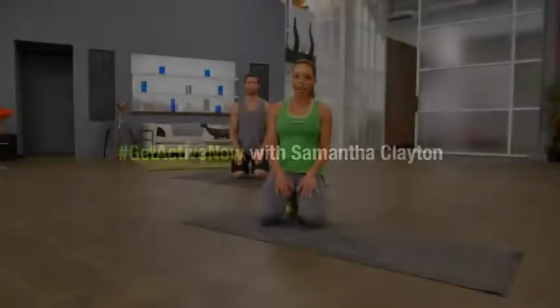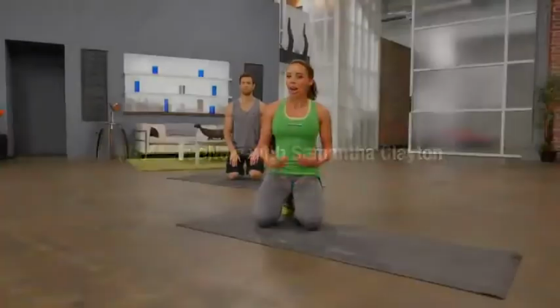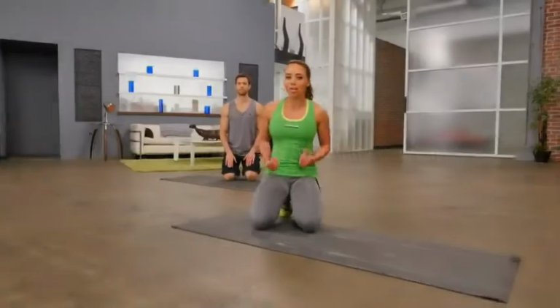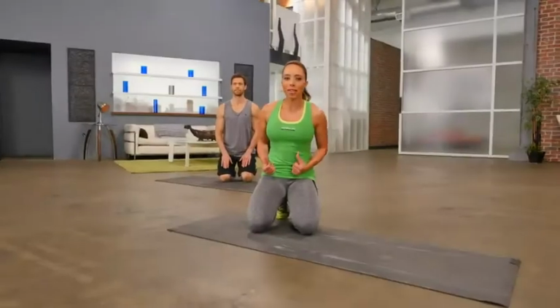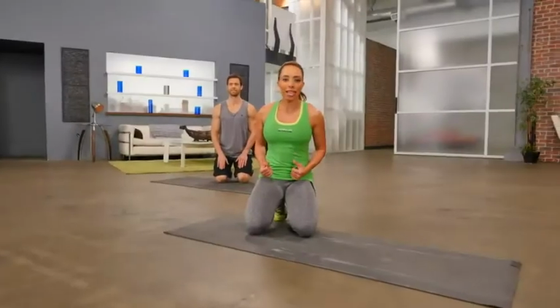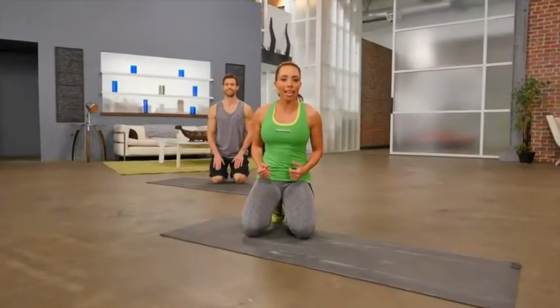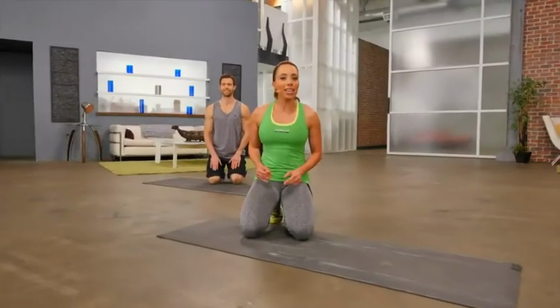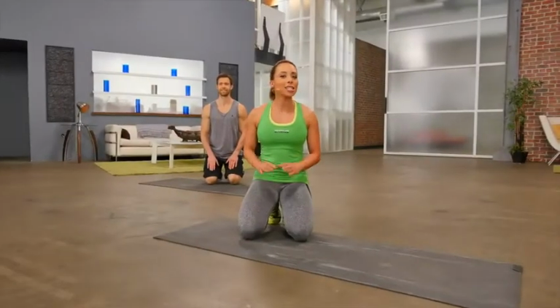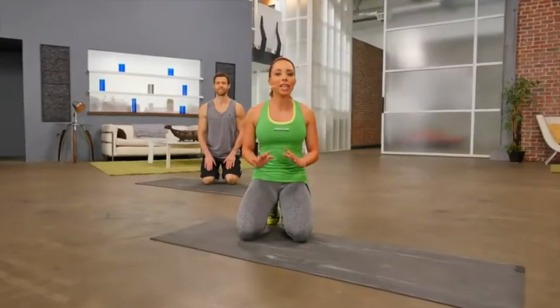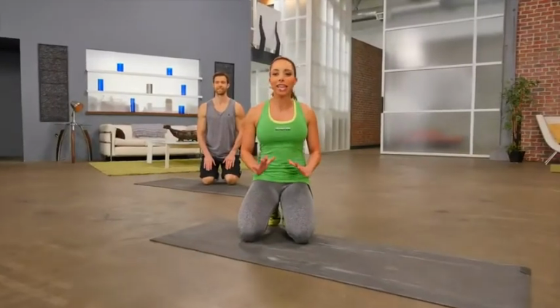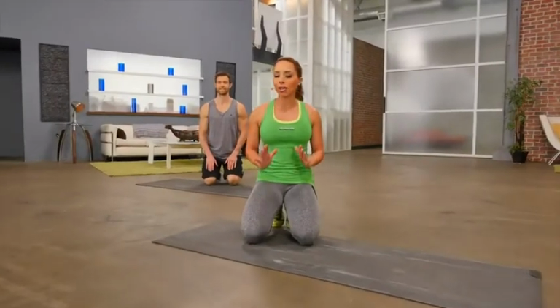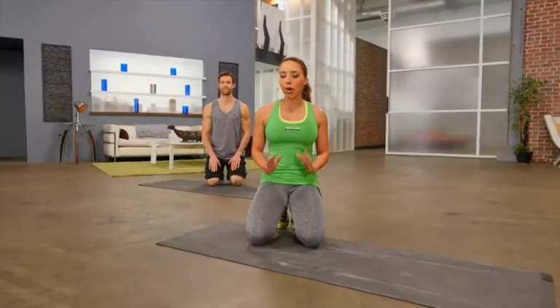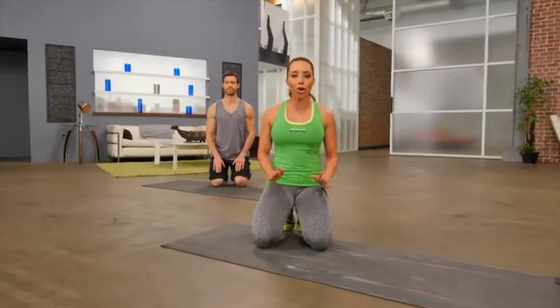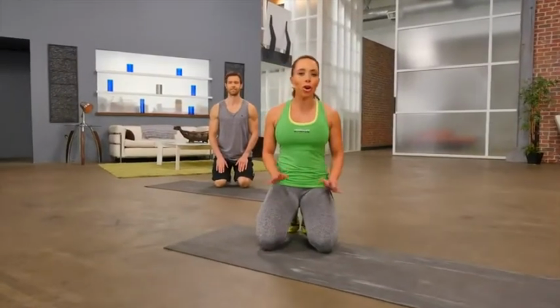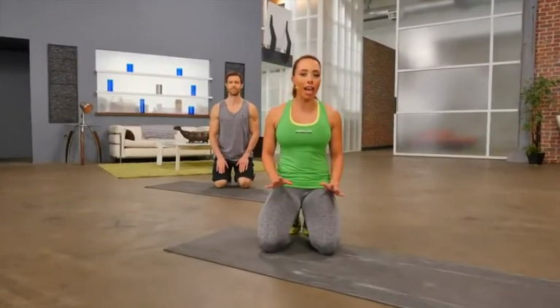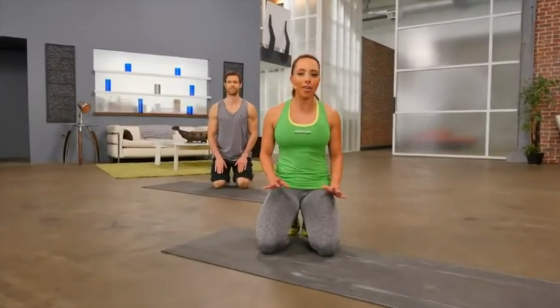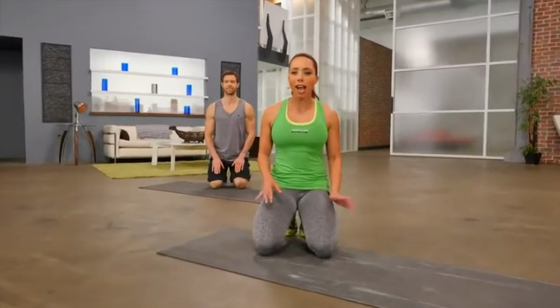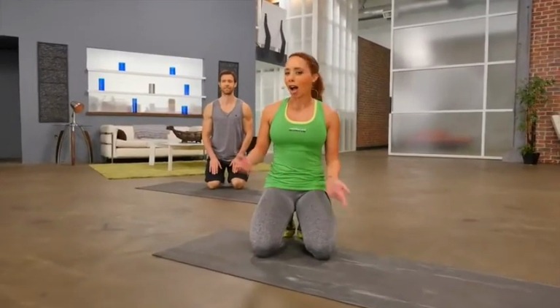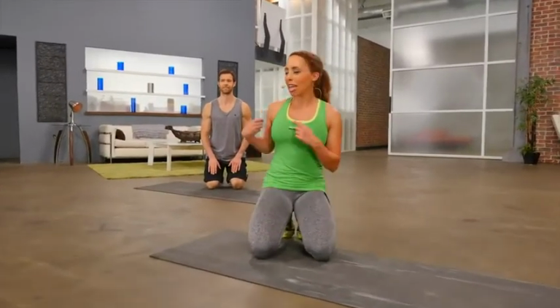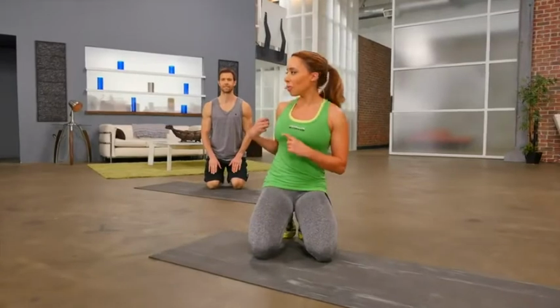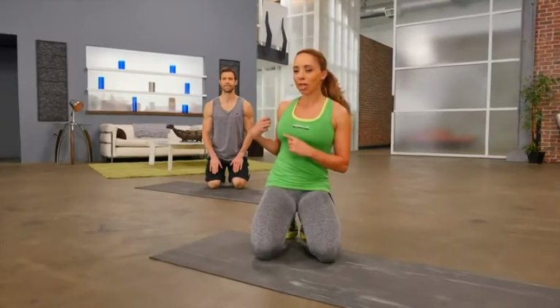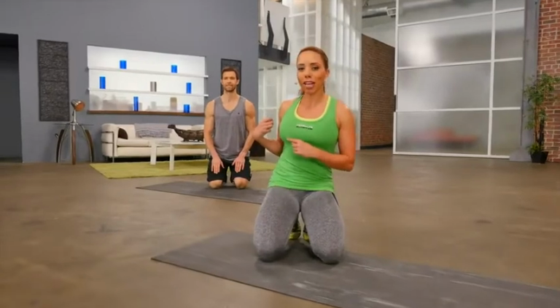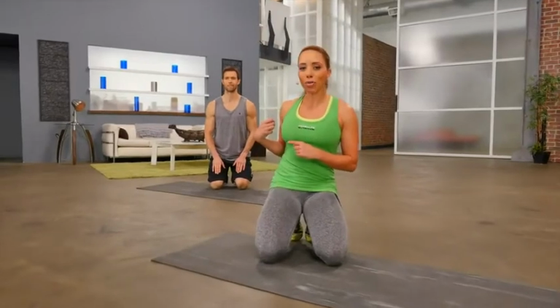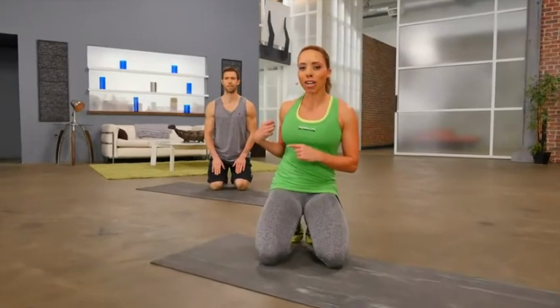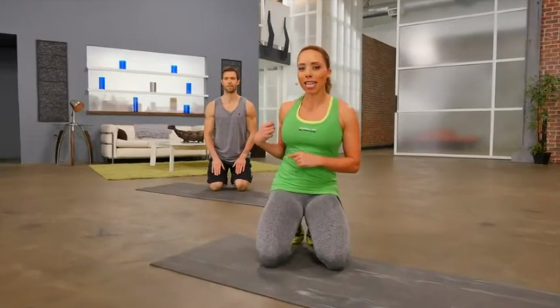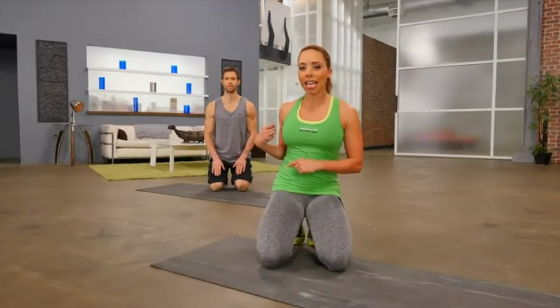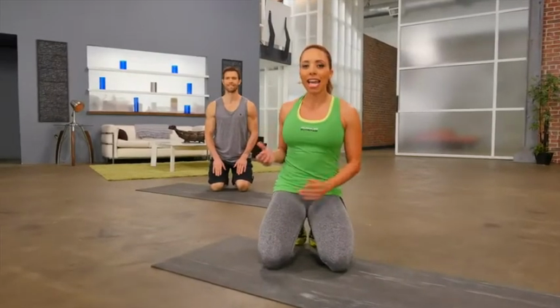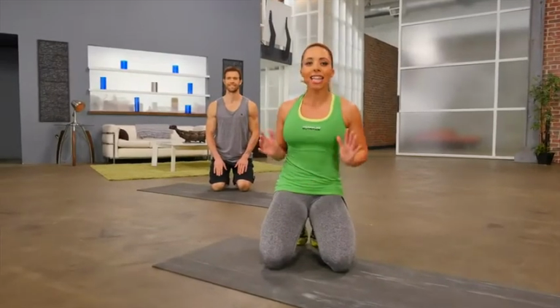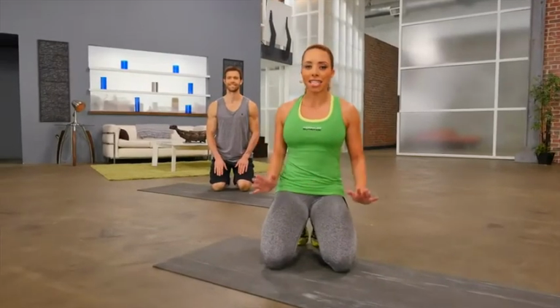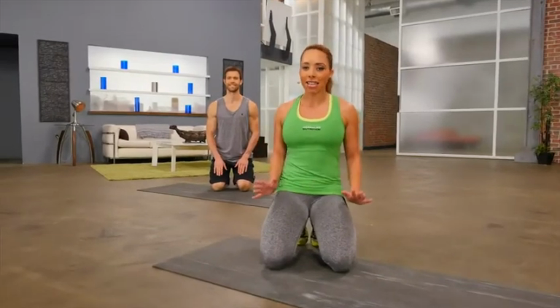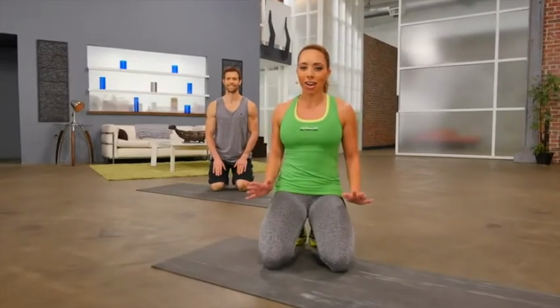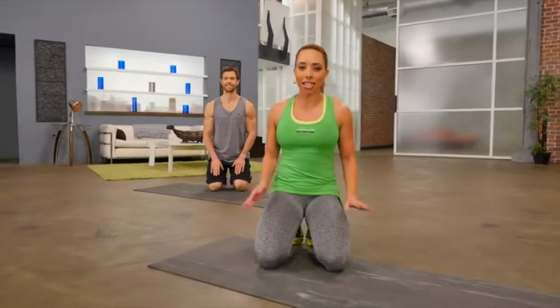I'm Samantha Clayton. This is a beginner core workout. I'm here with my training partner, Dane. Let's get started.